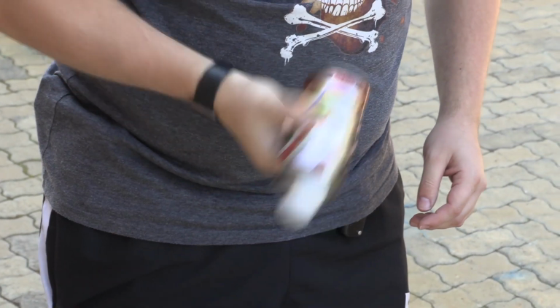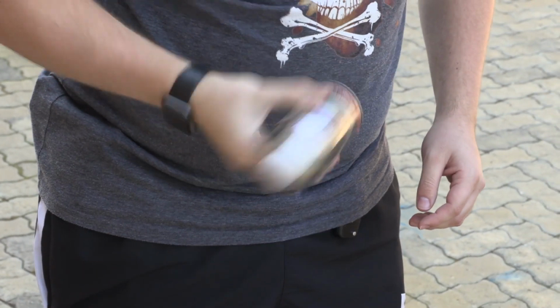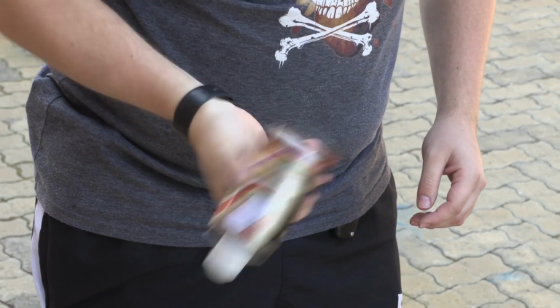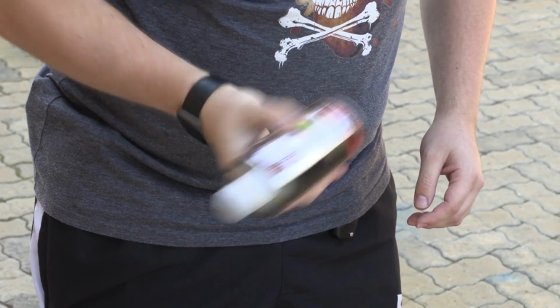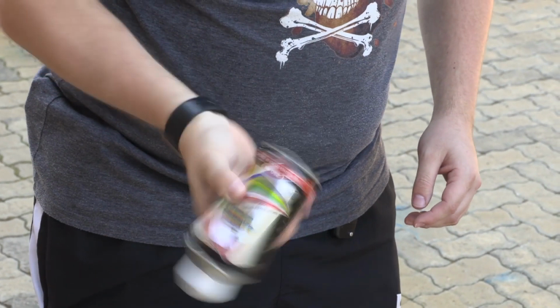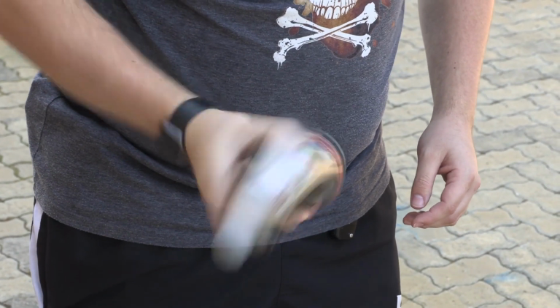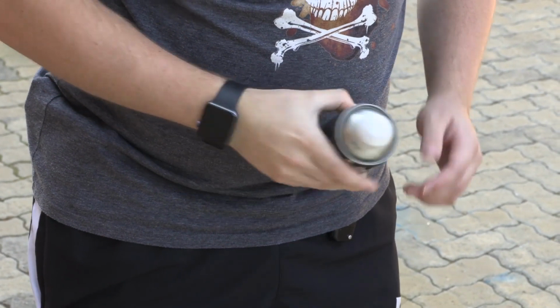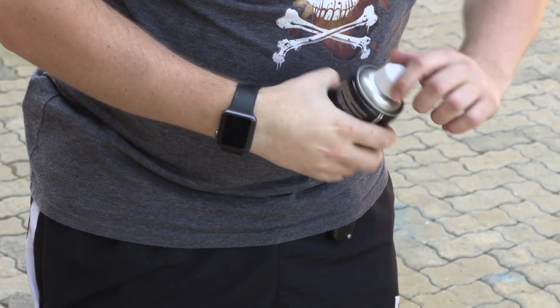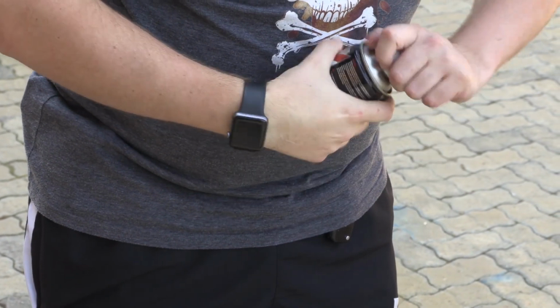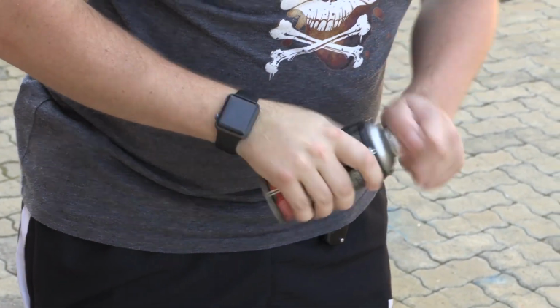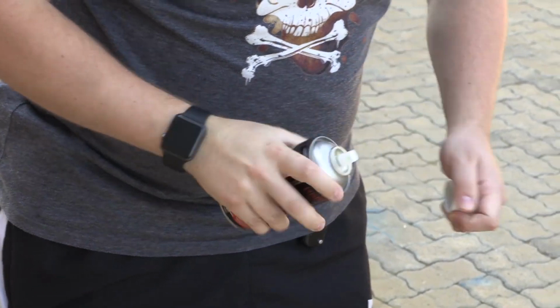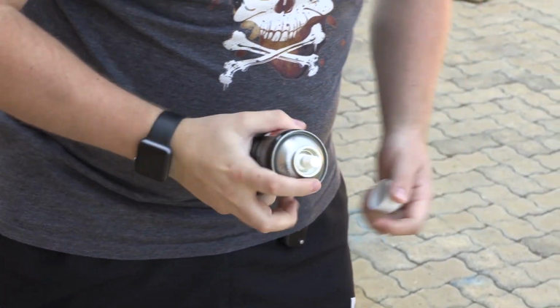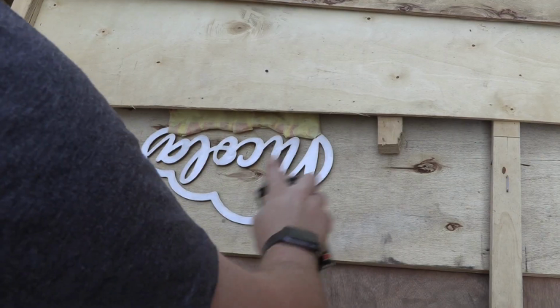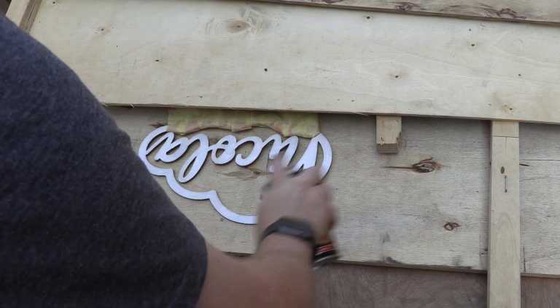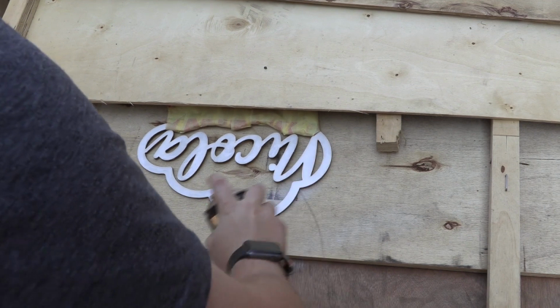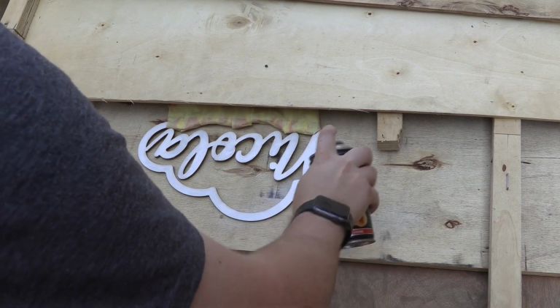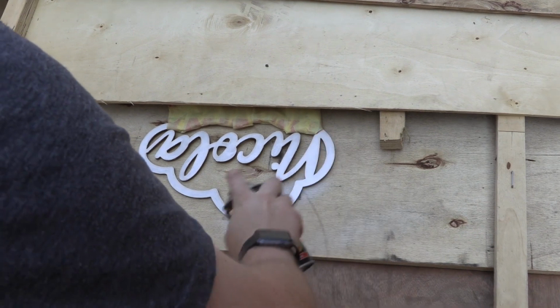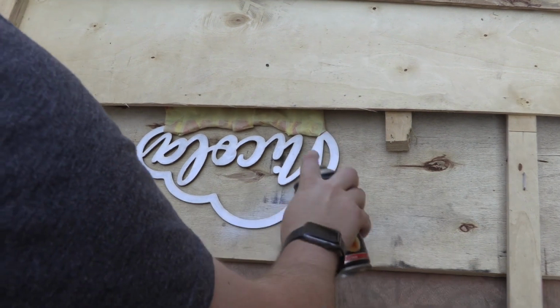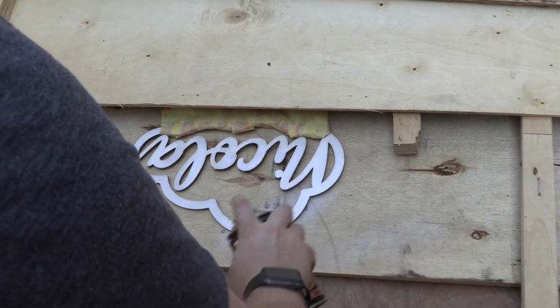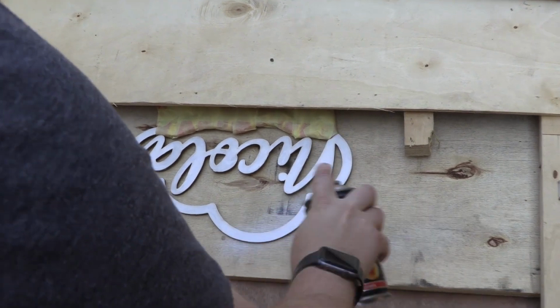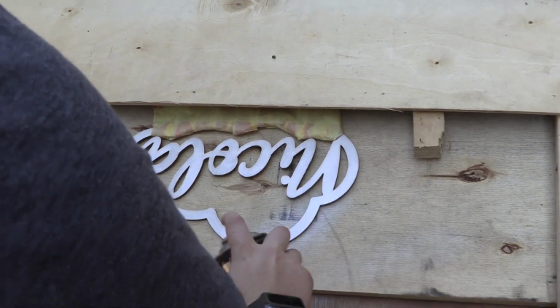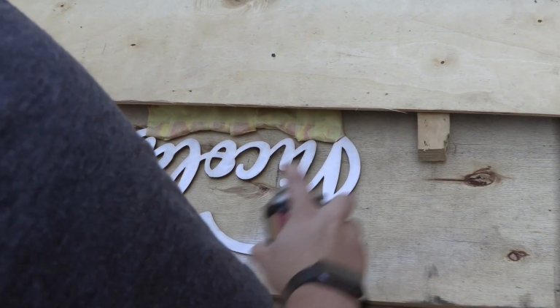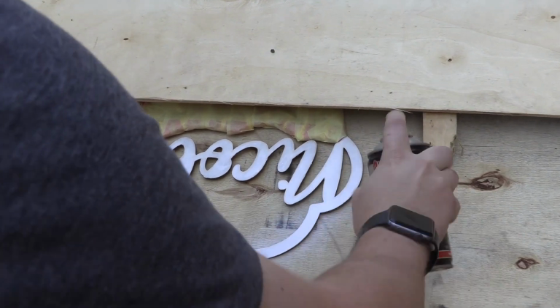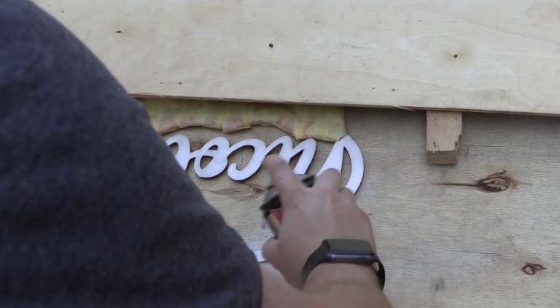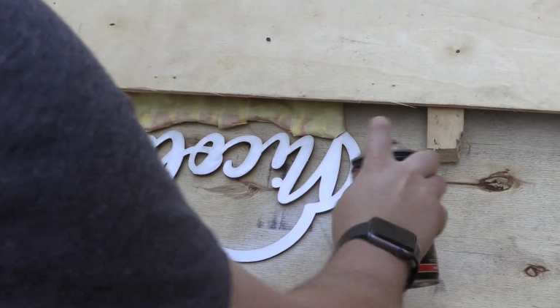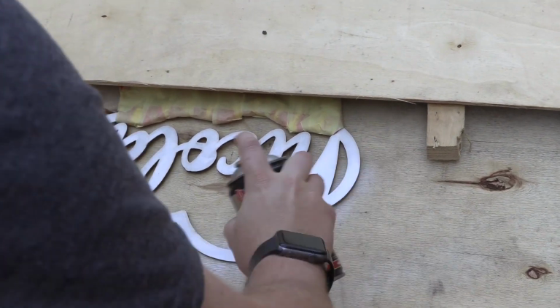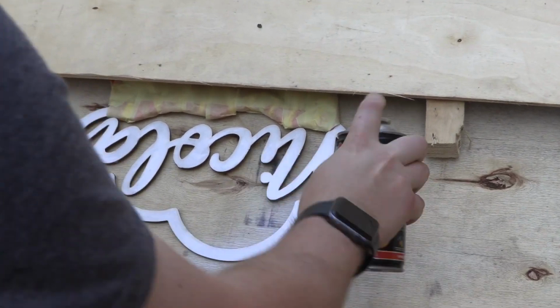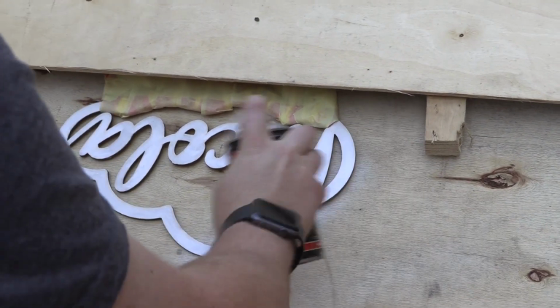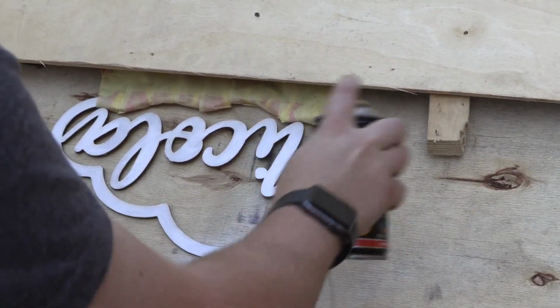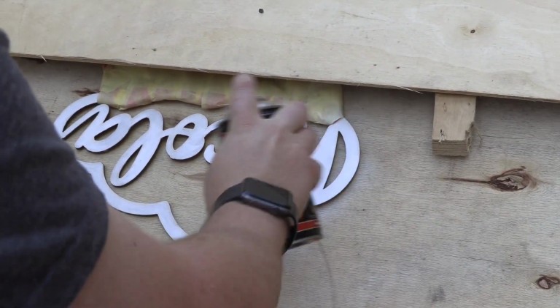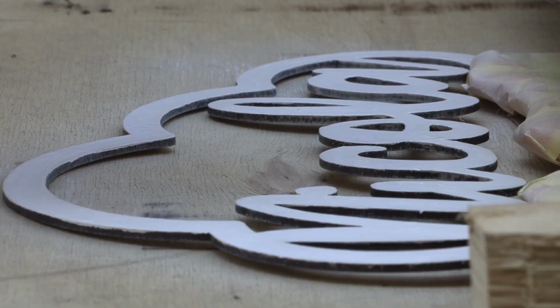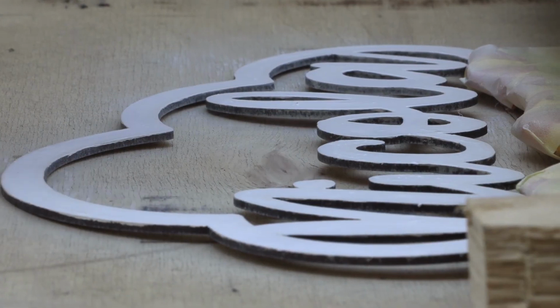Now that this is done, we're going to take this outside and finish off a bit of the decorating on it, let it dry, and we'll see it later.